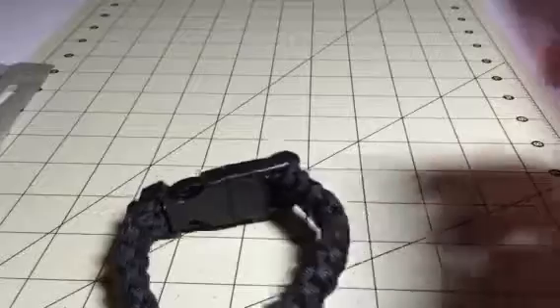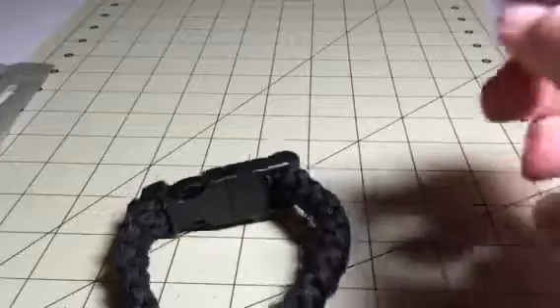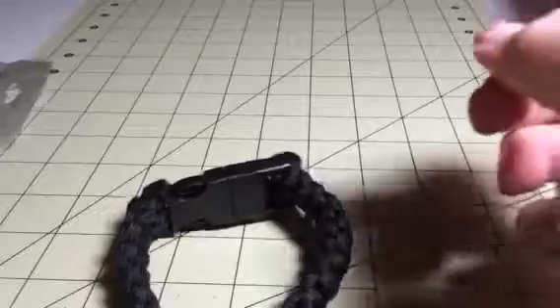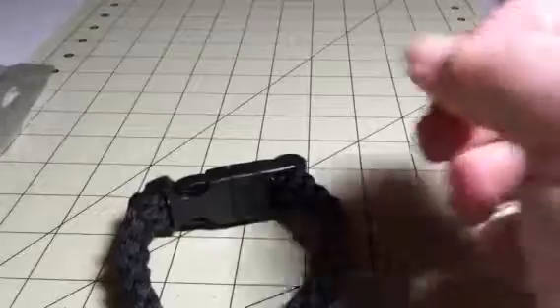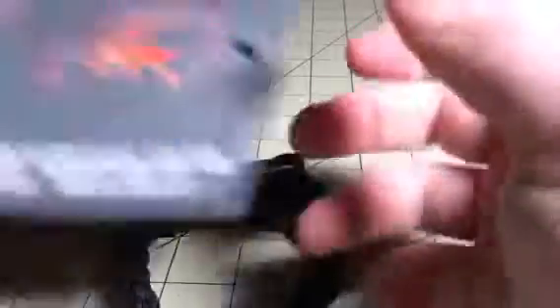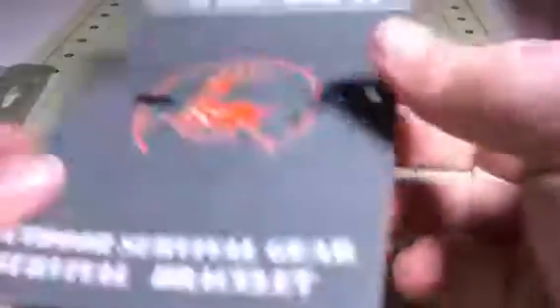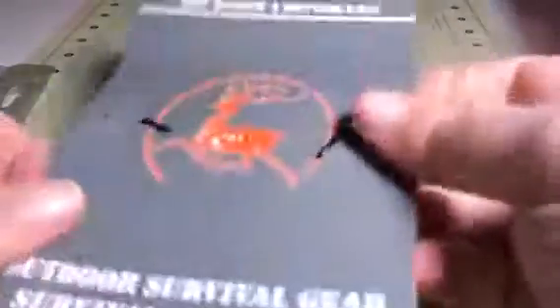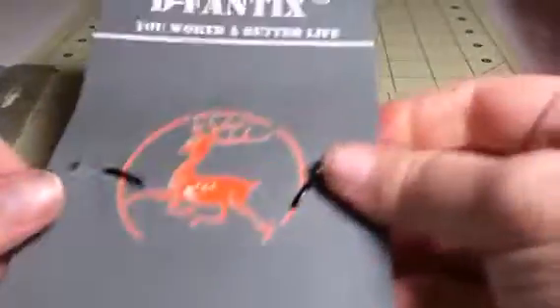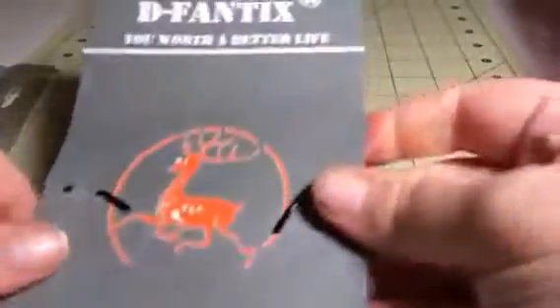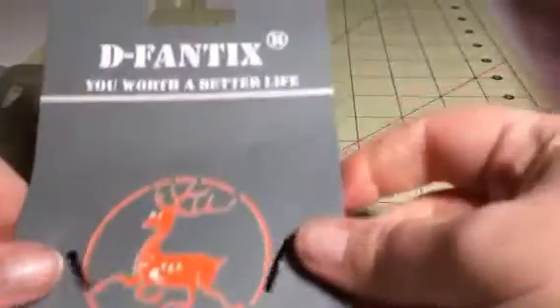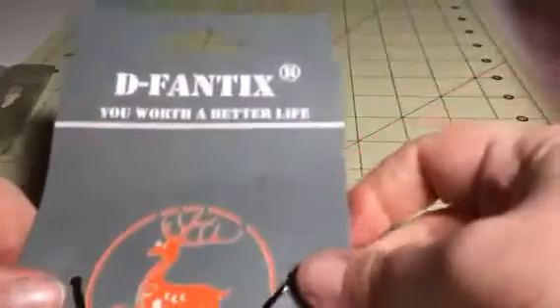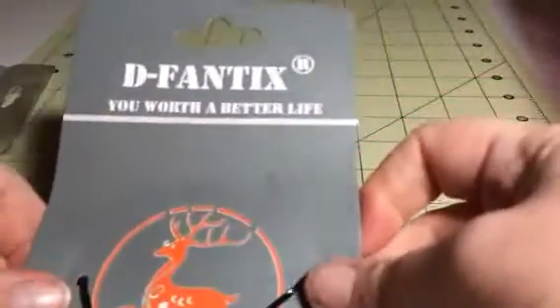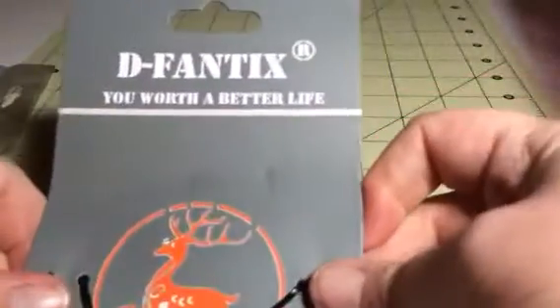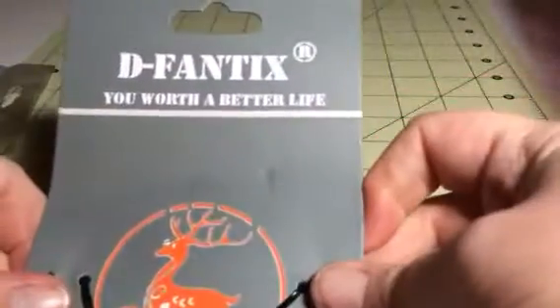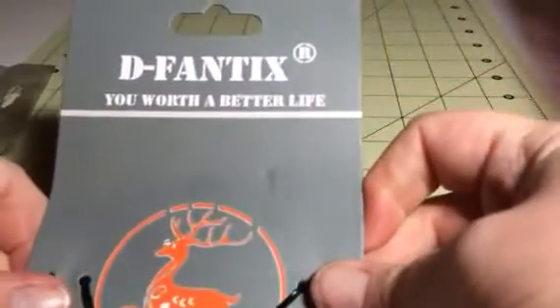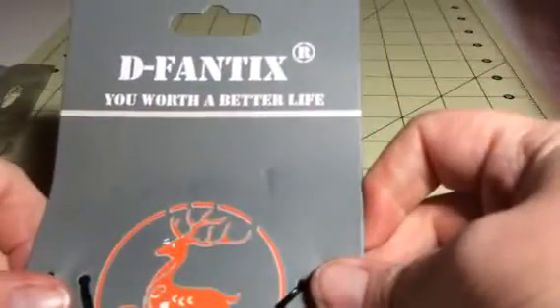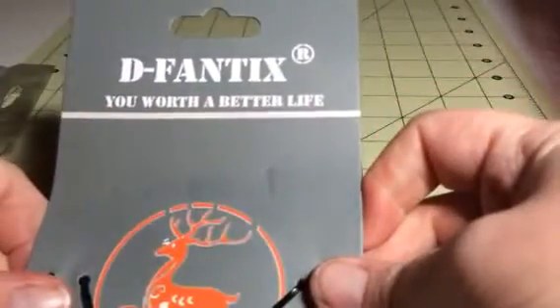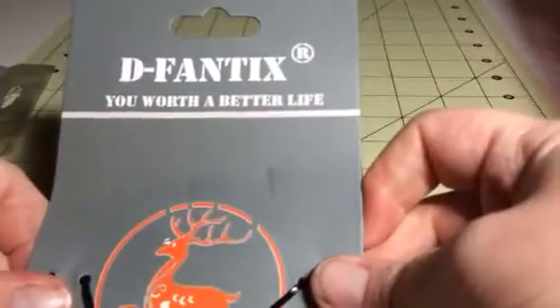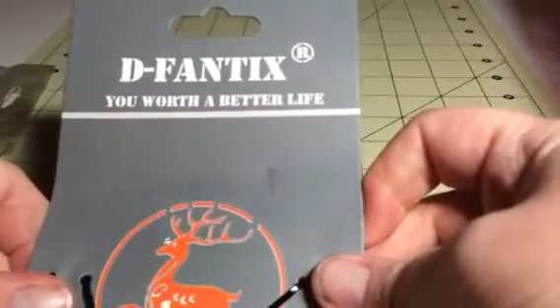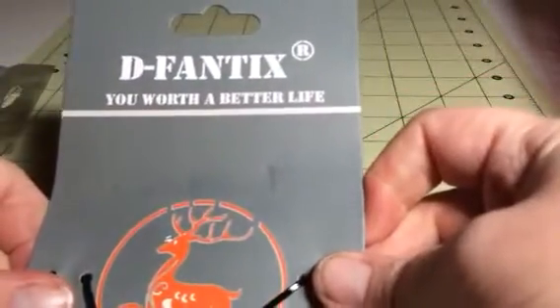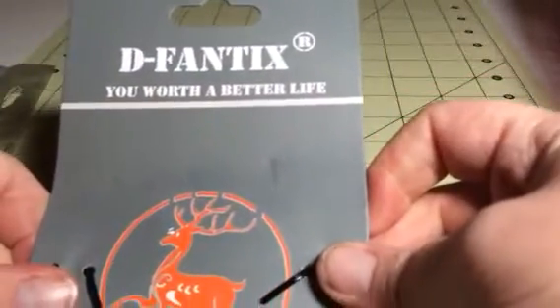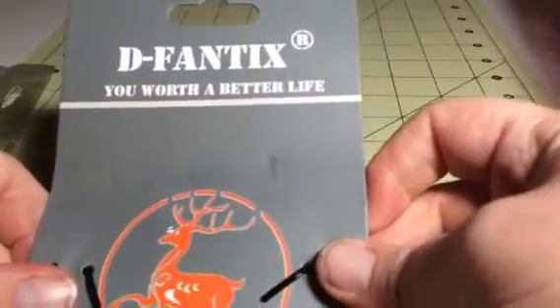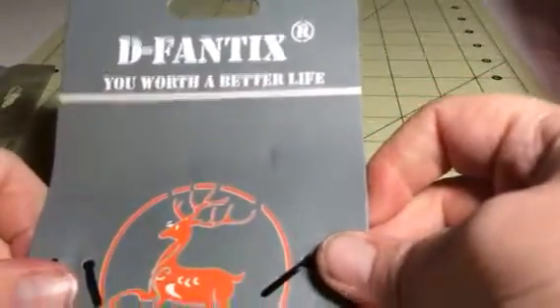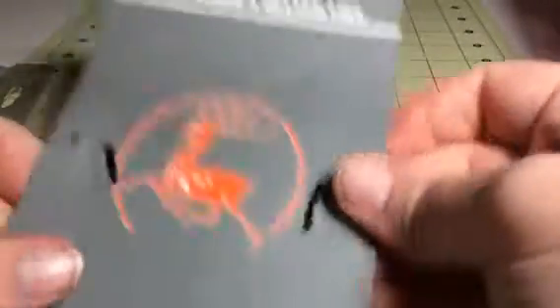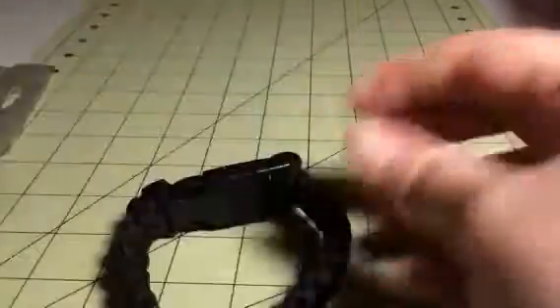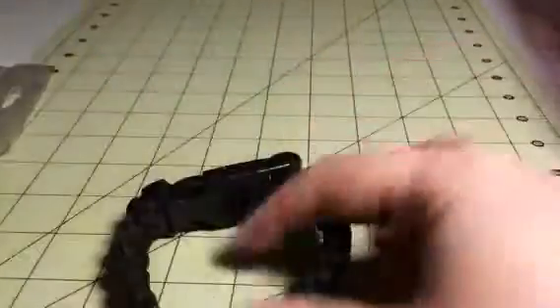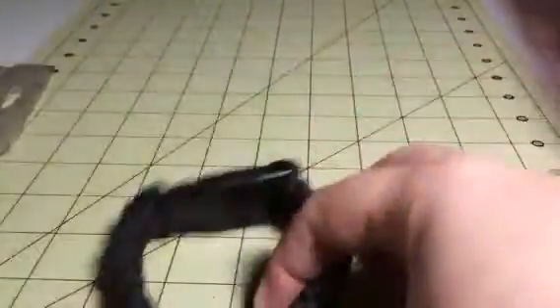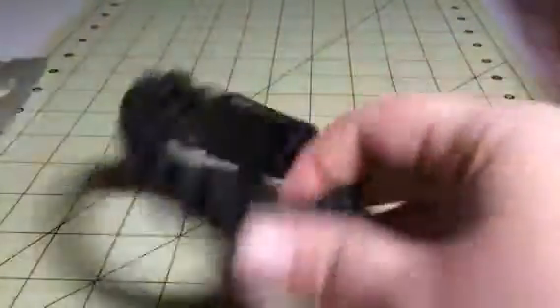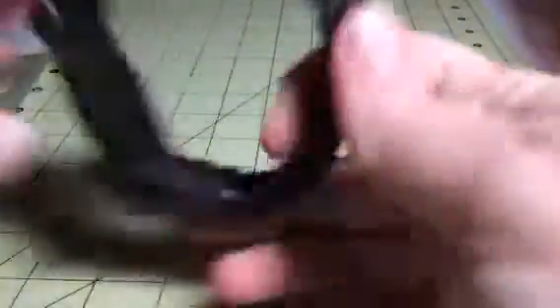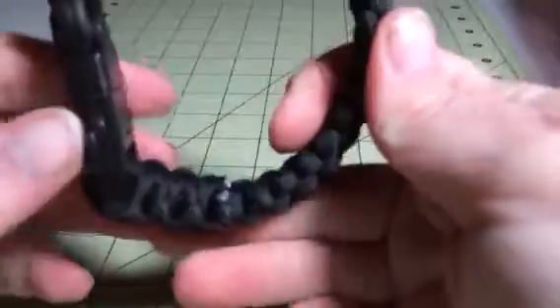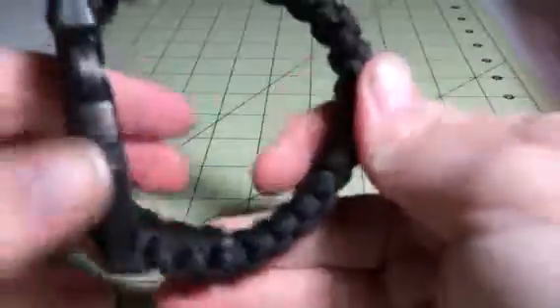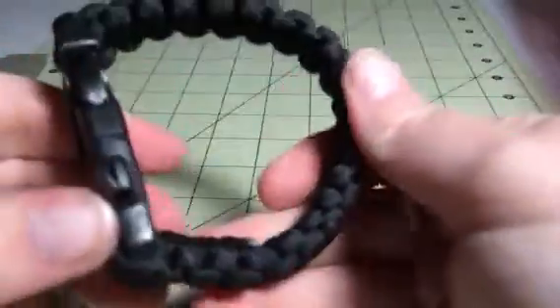Hi everybody, this is Bethany from SweetSax Diva. Today I'm reviewing D-Fantix — this is their paracord bracelet.